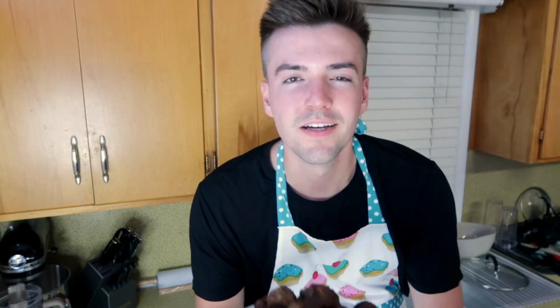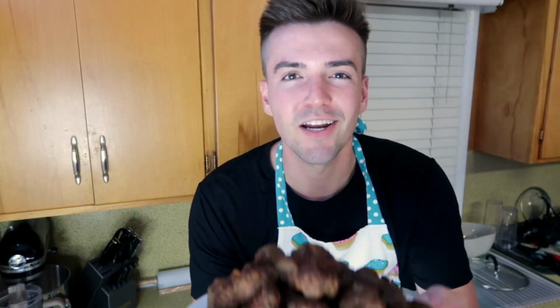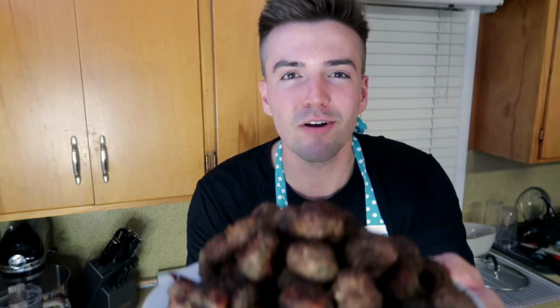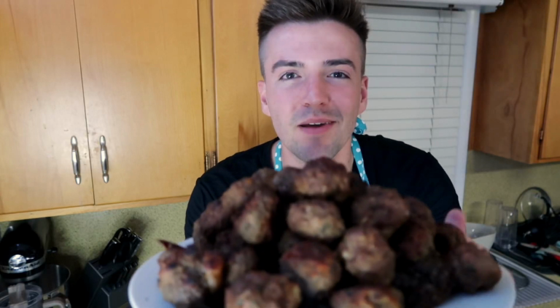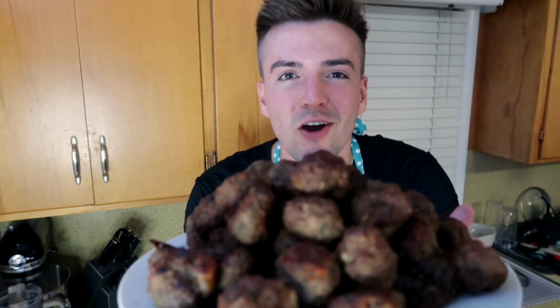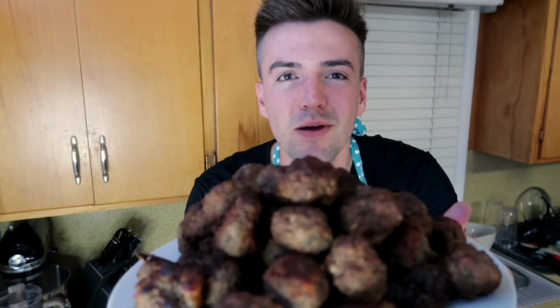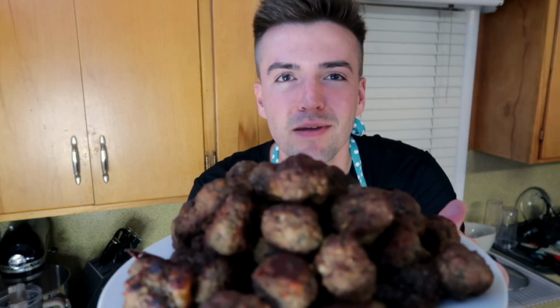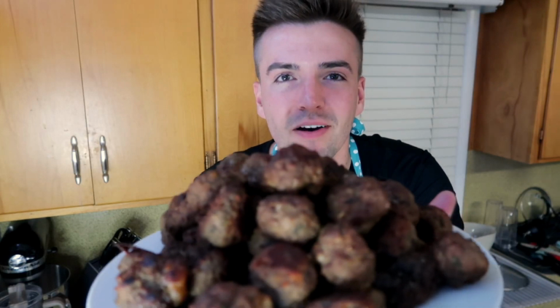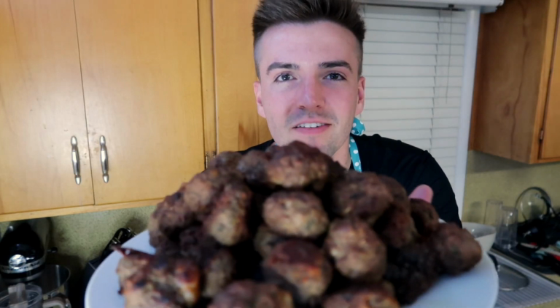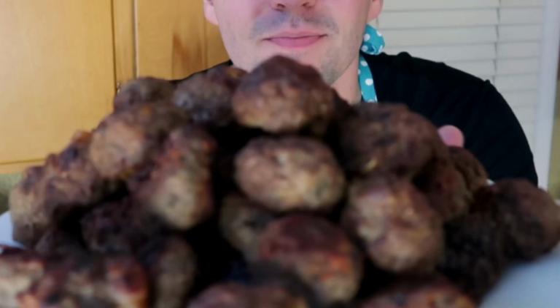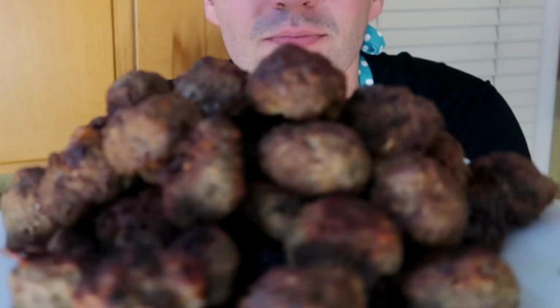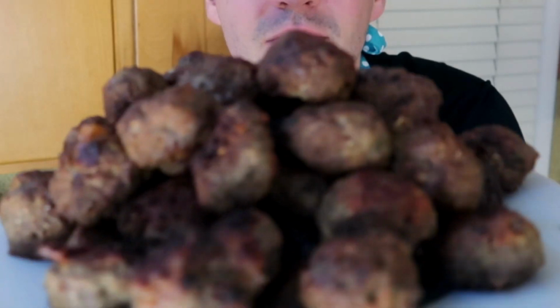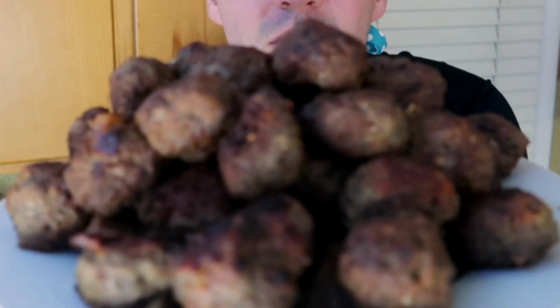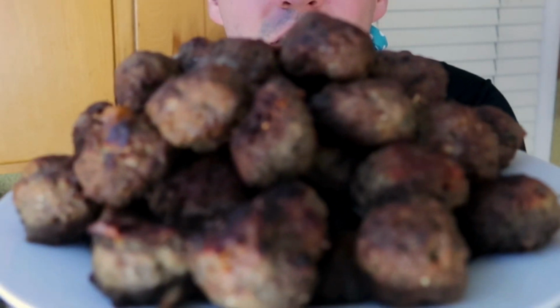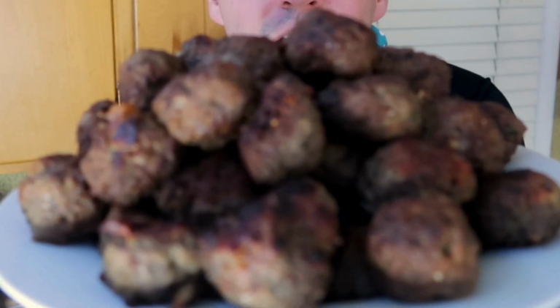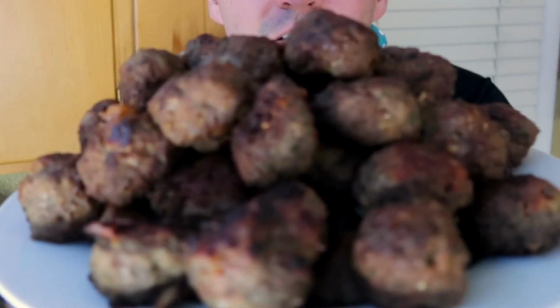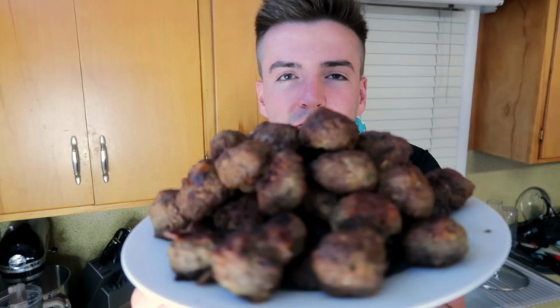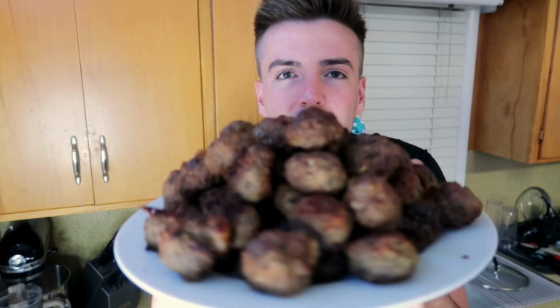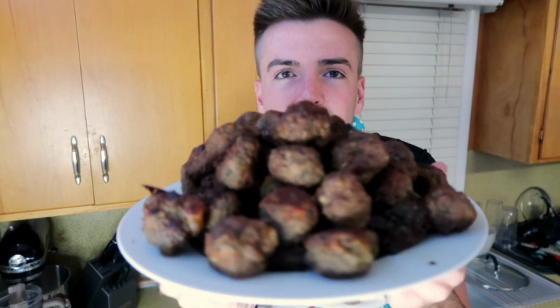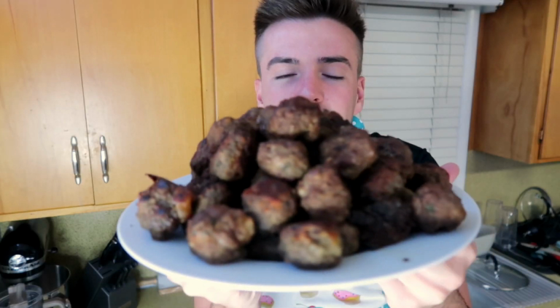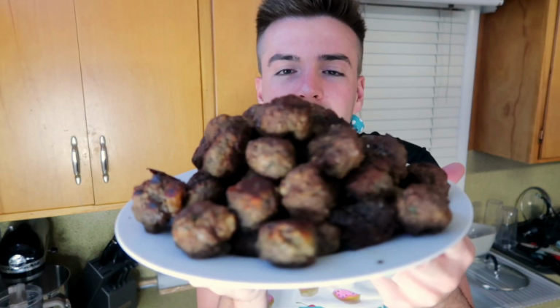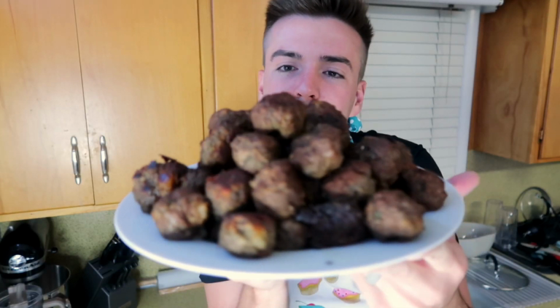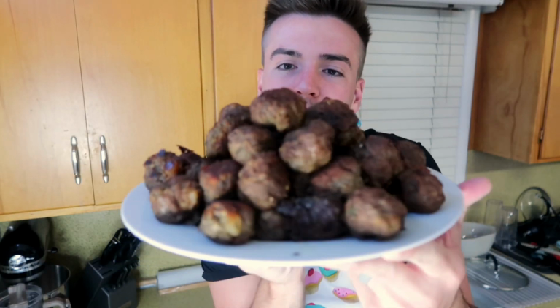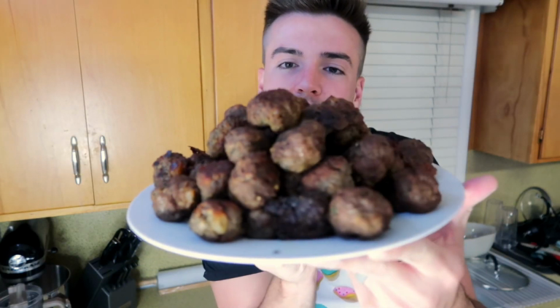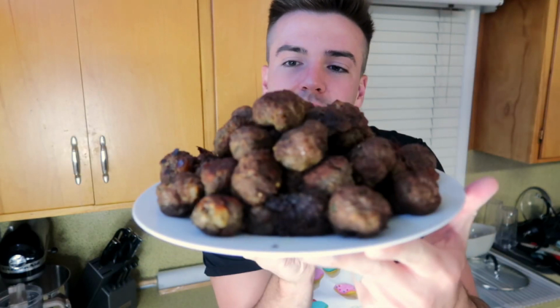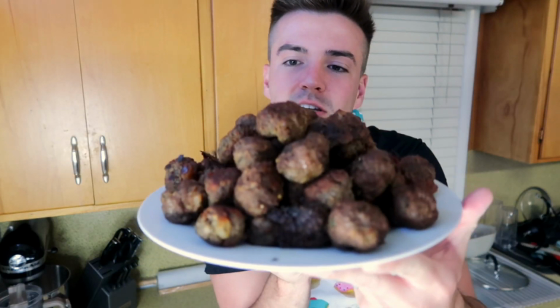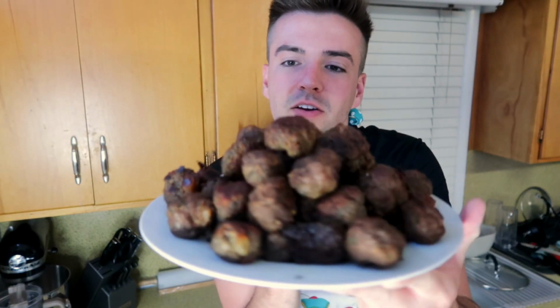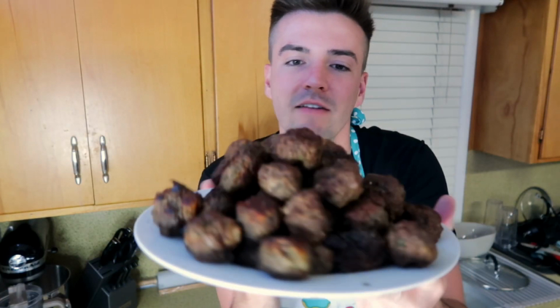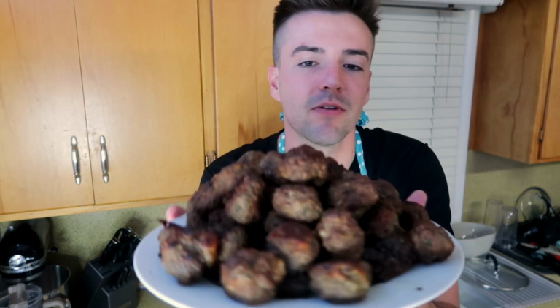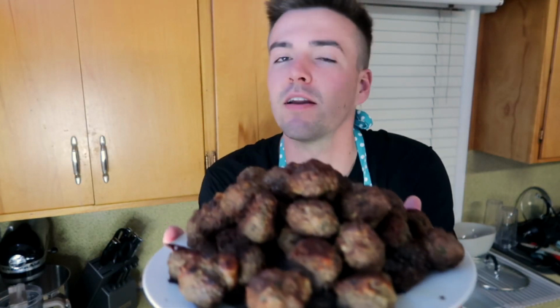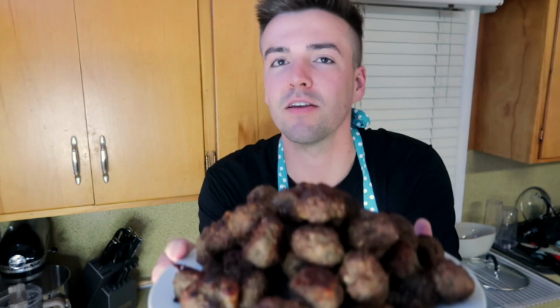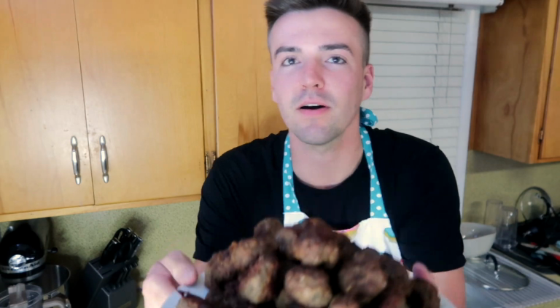Today we're gonna be making homemade meatballs. They're super easy, super delicious, and you can have them with anything you want.